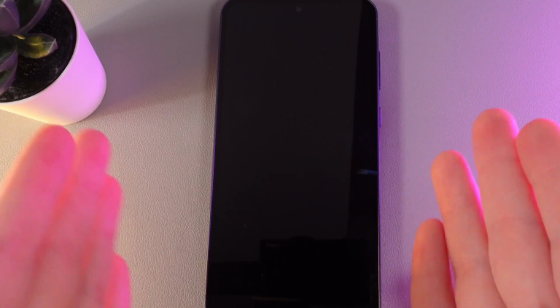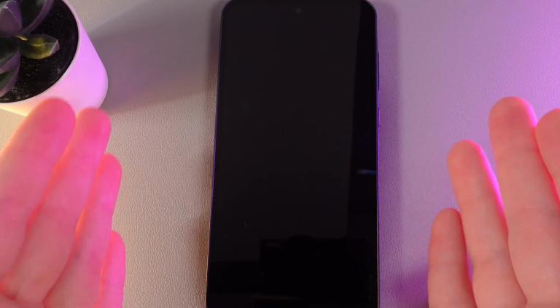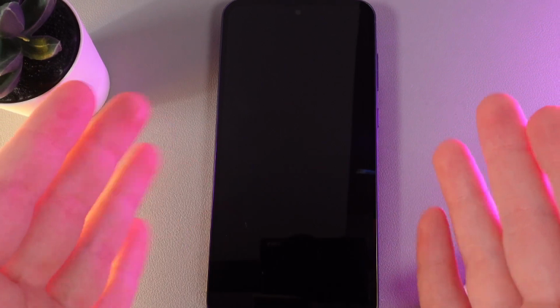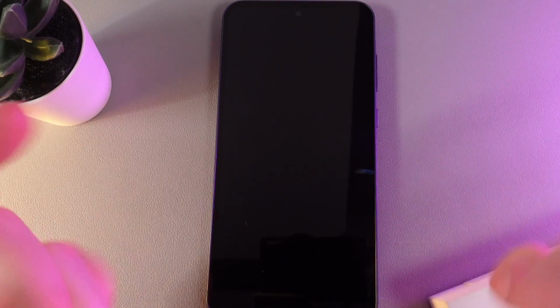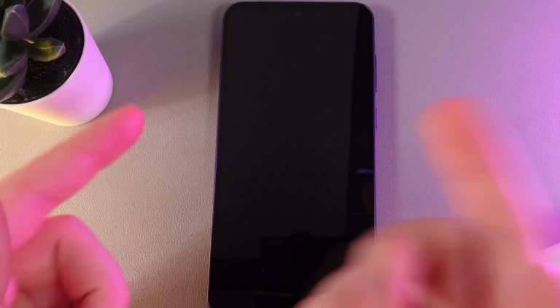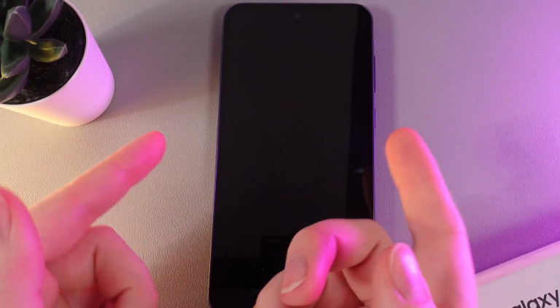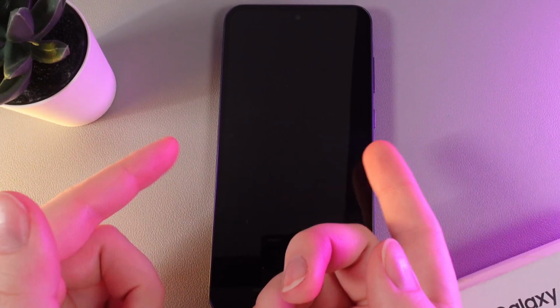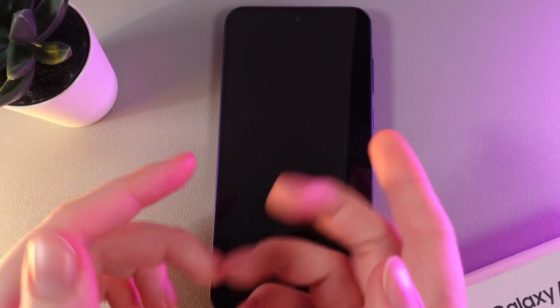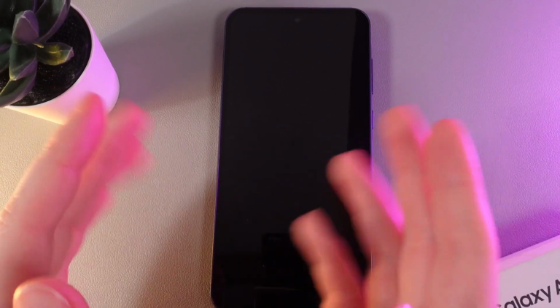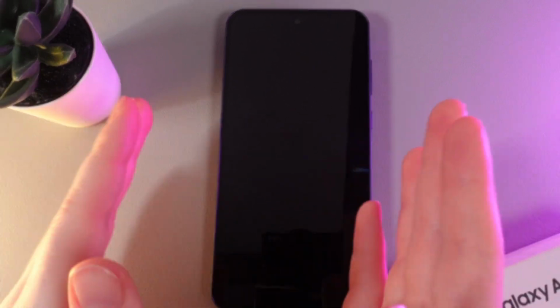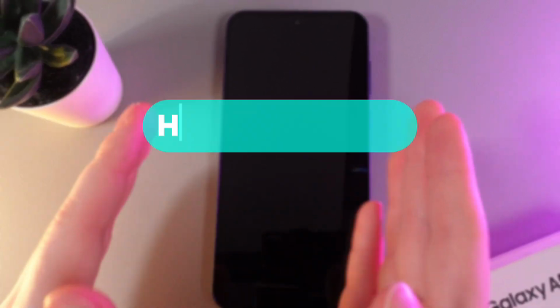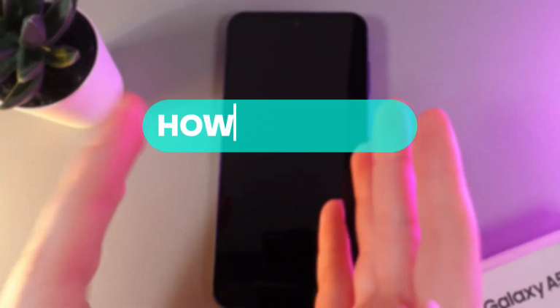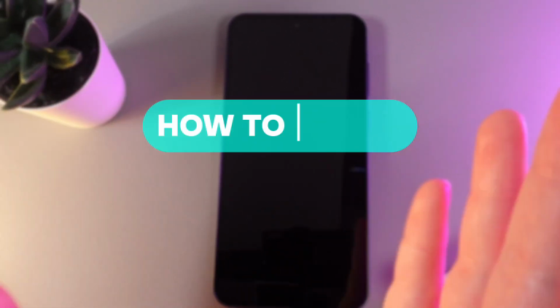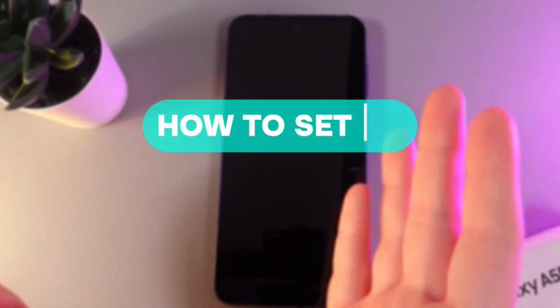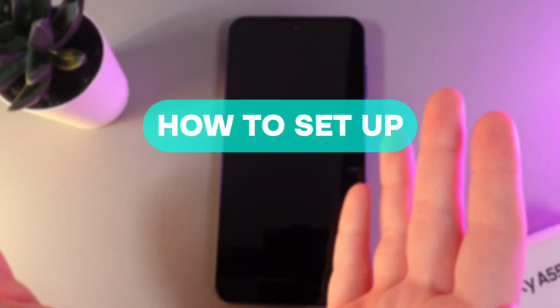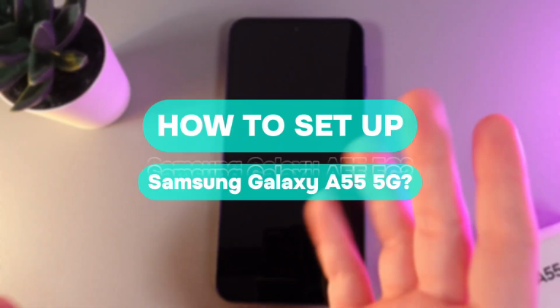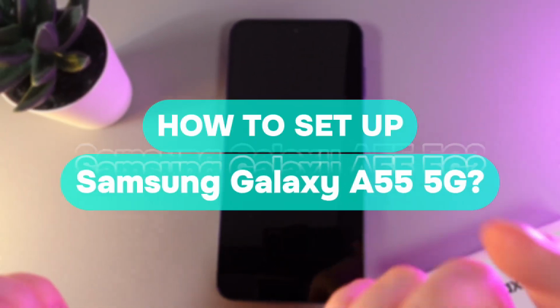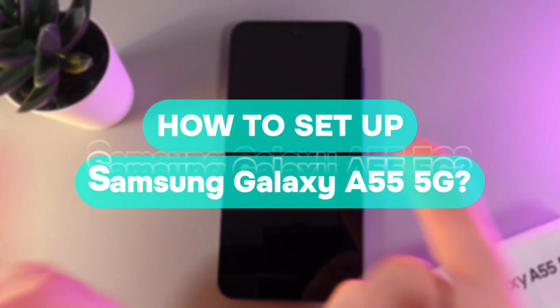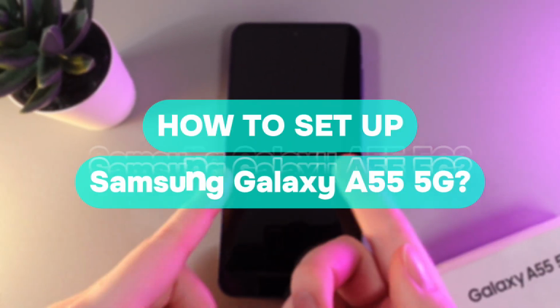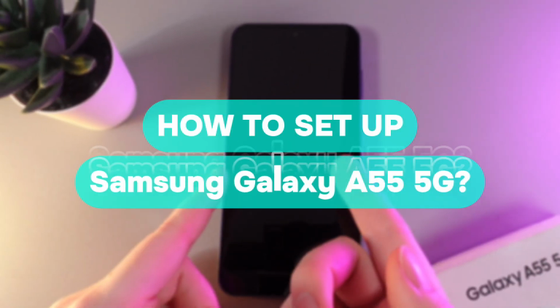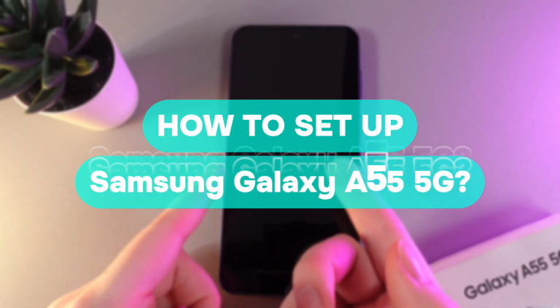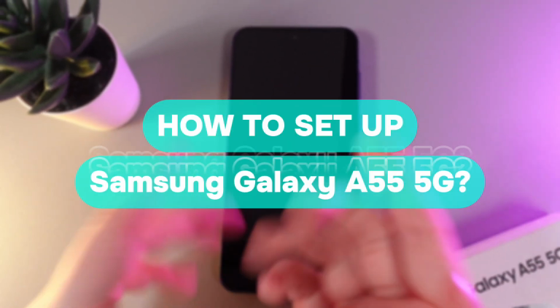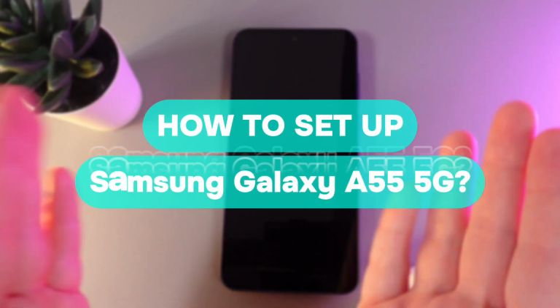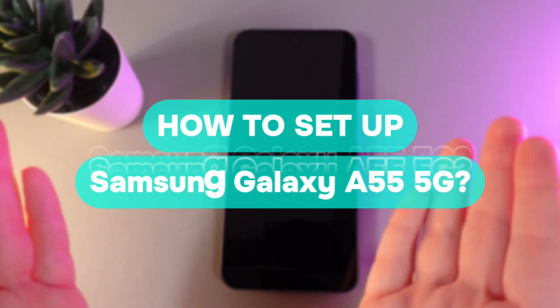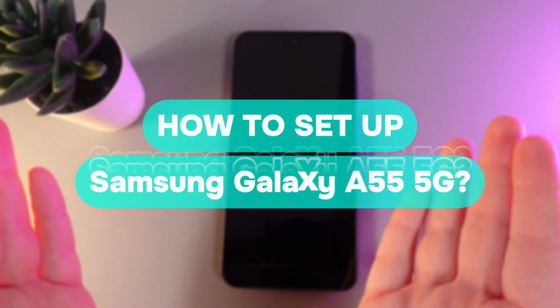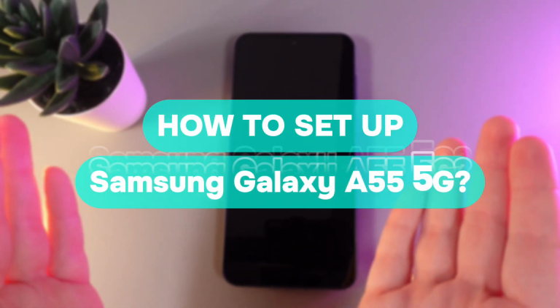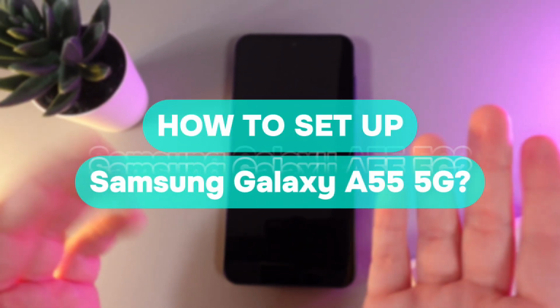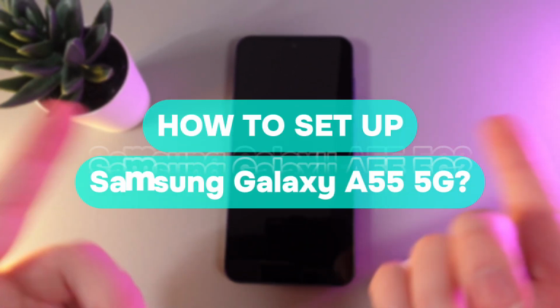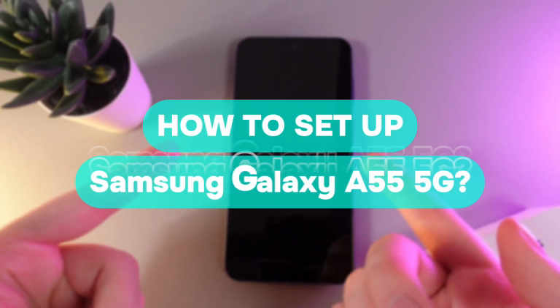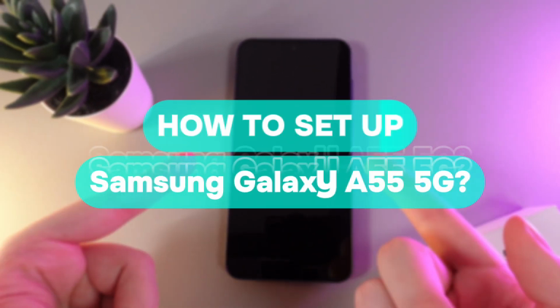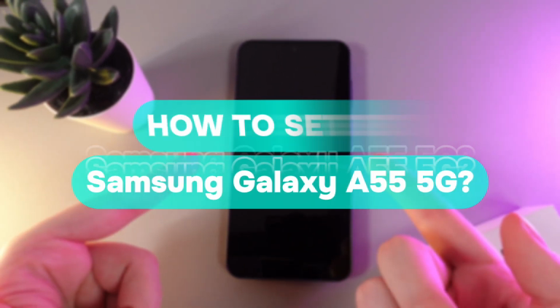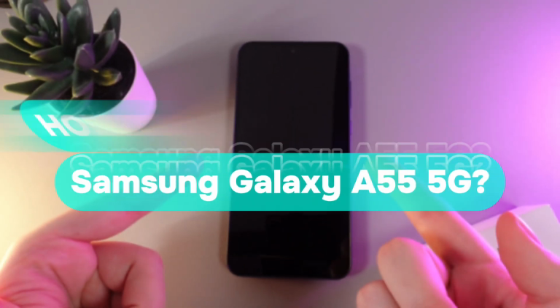Hi there! In today's video I'll show you how to set up your Samsung Galaxy A55. Let's get started!